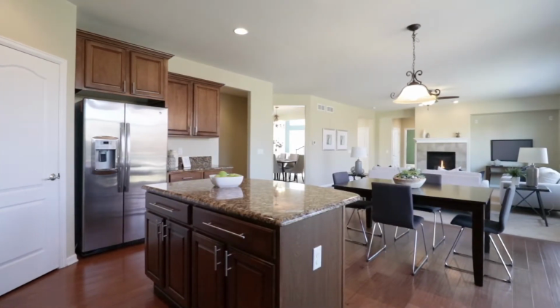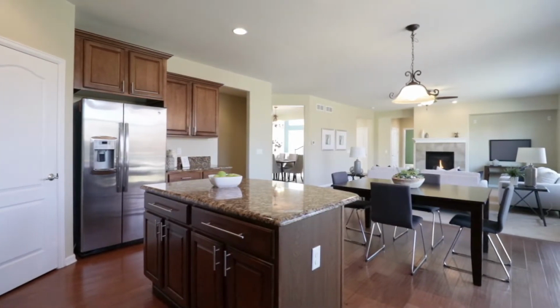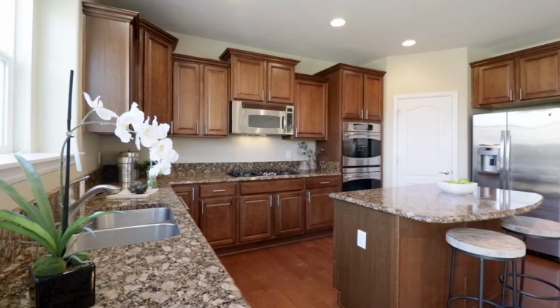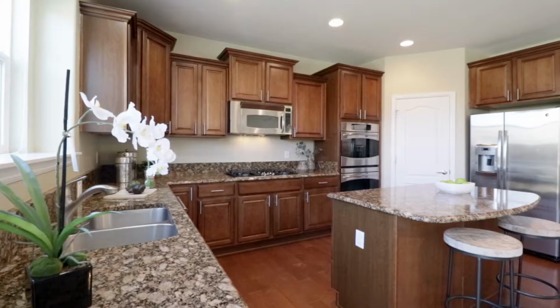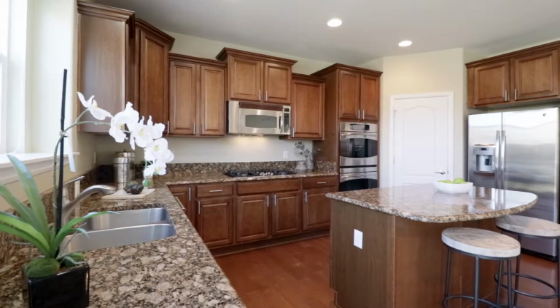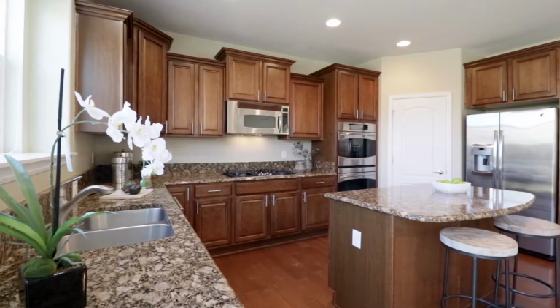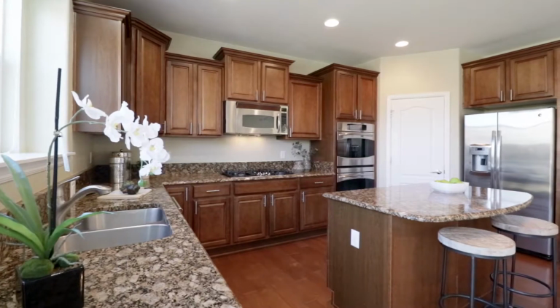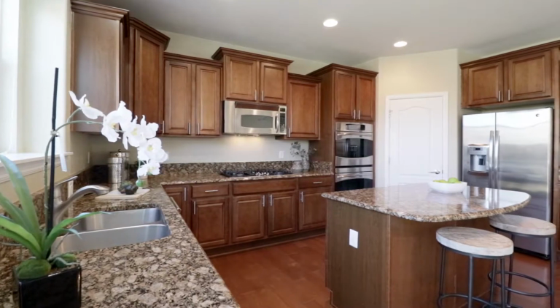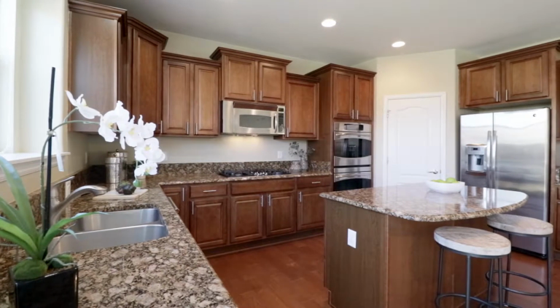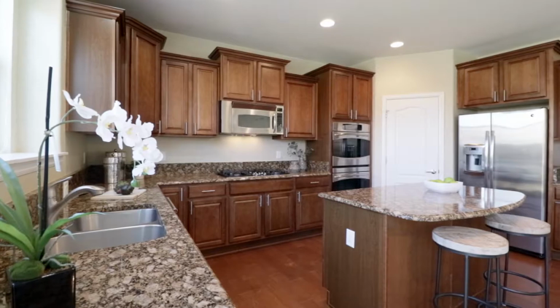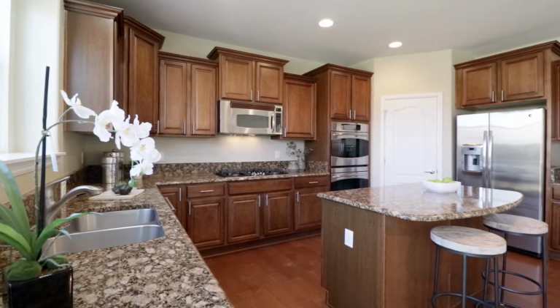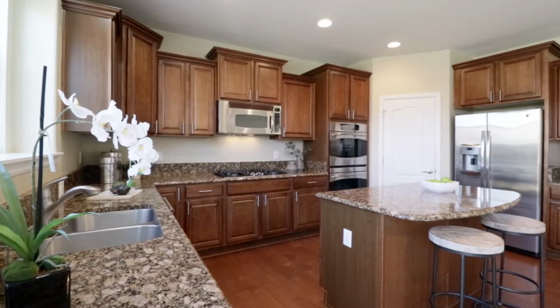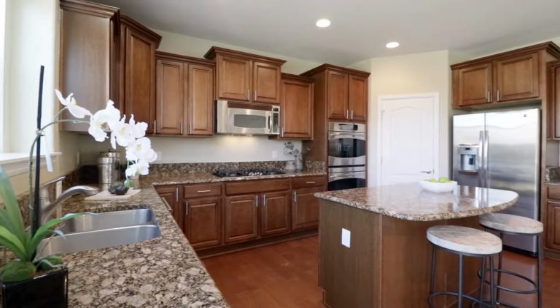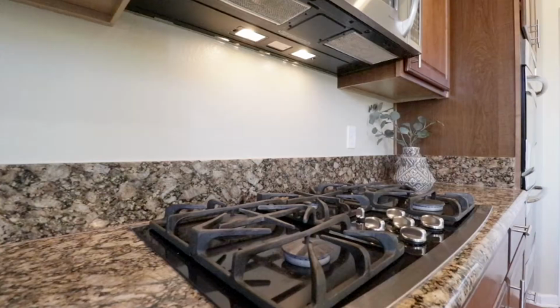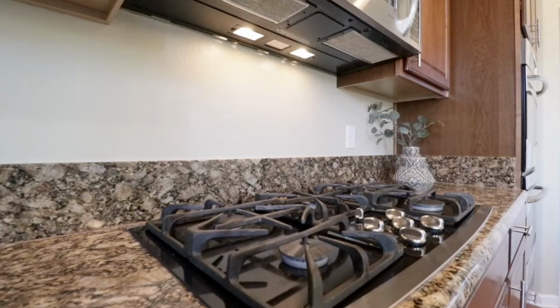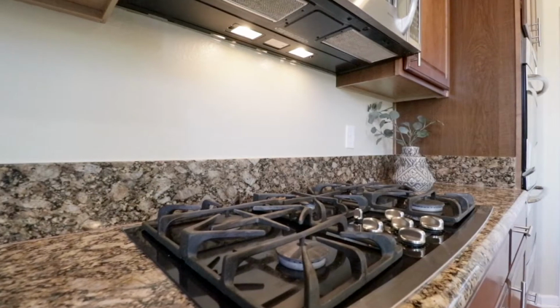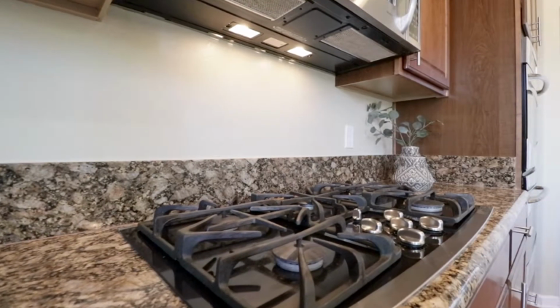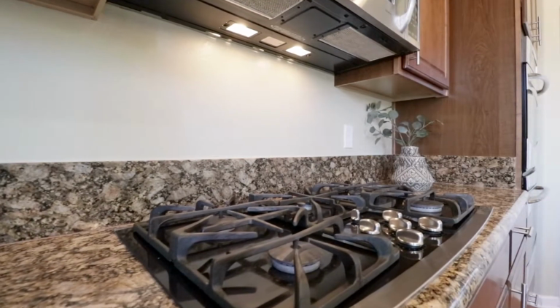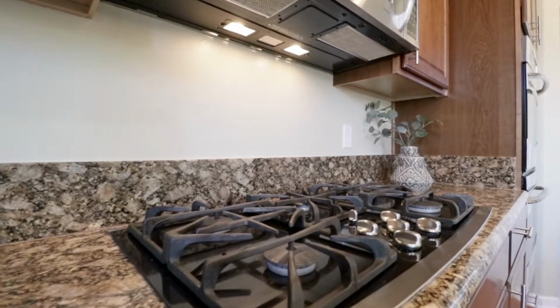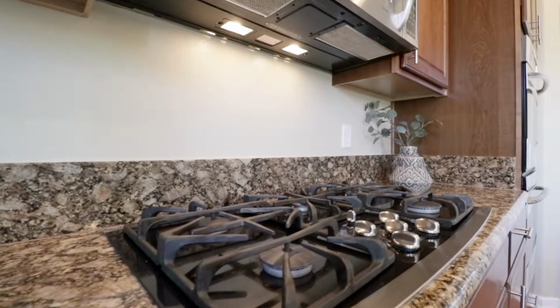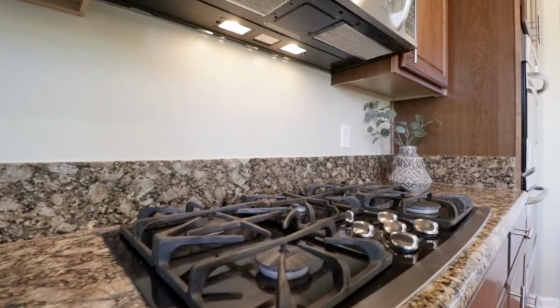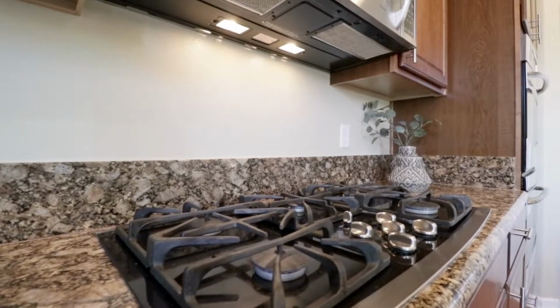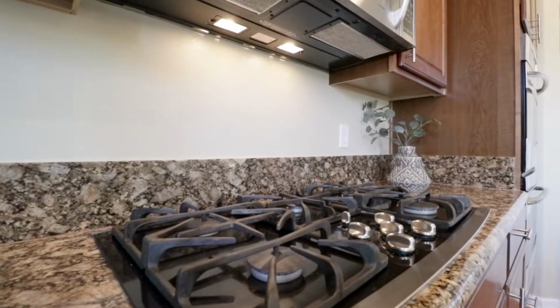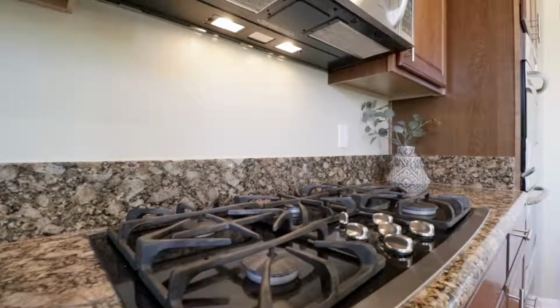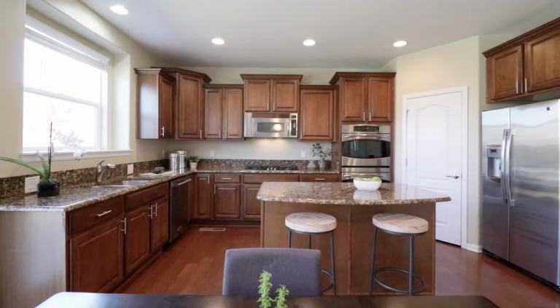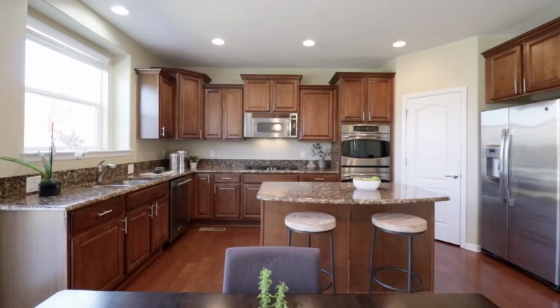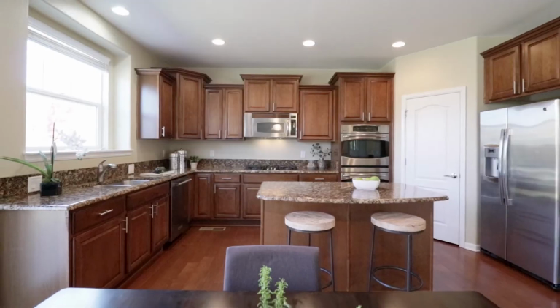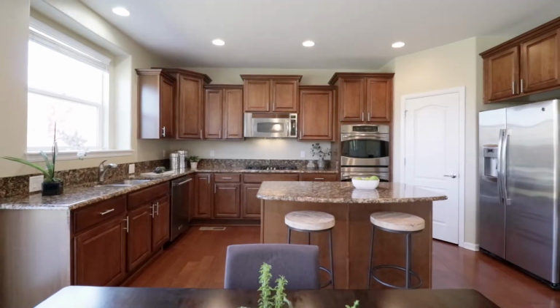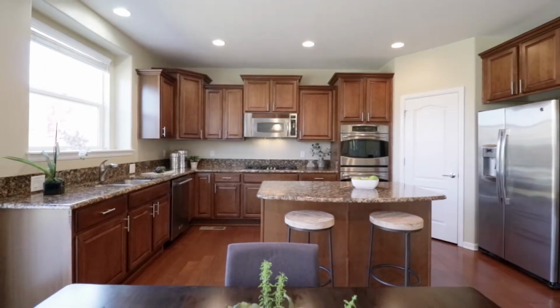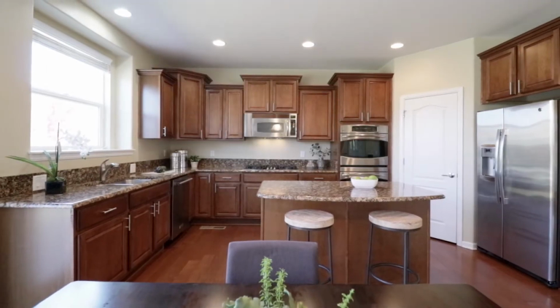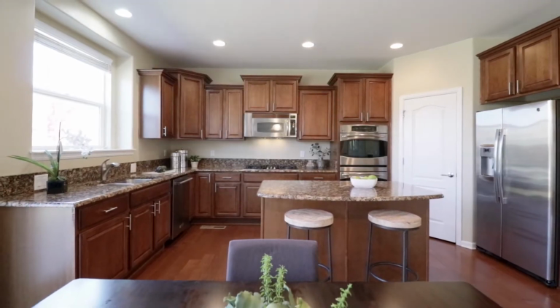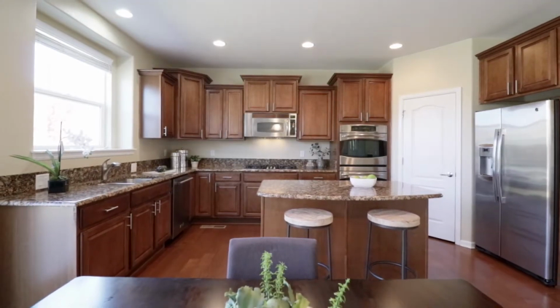Hosting friends and family has never been easier in your open concept living room and kitchen, which includes a gas range, granite countertops, and stainless steel appliances.